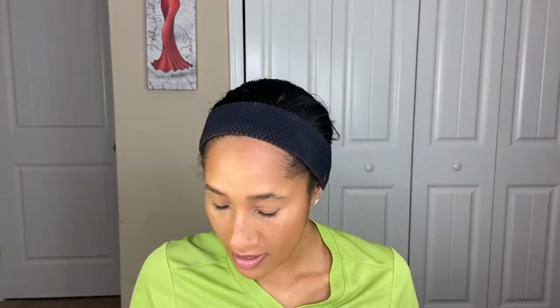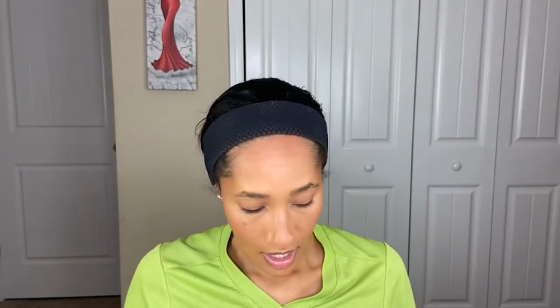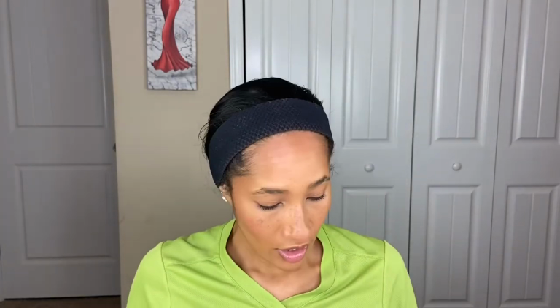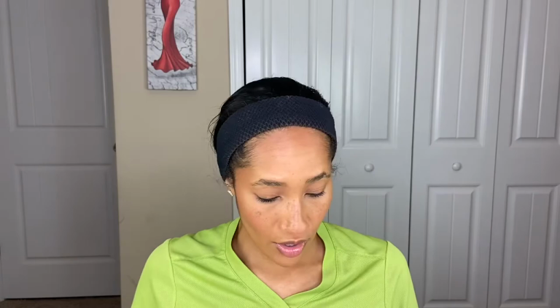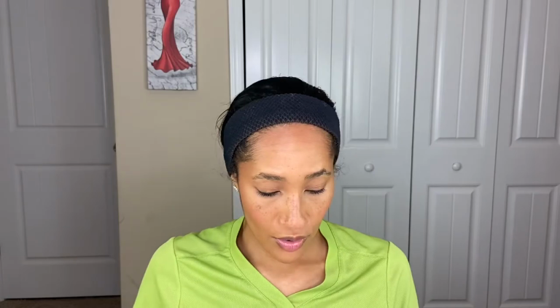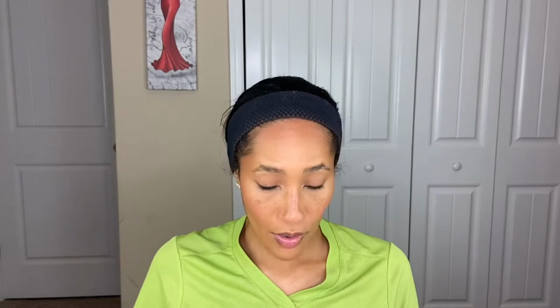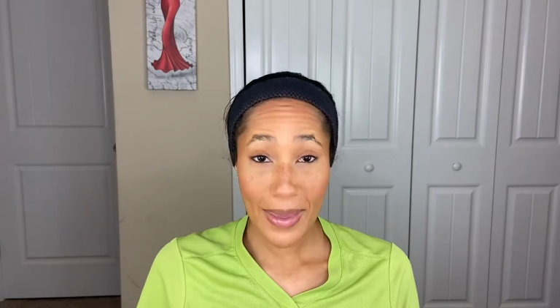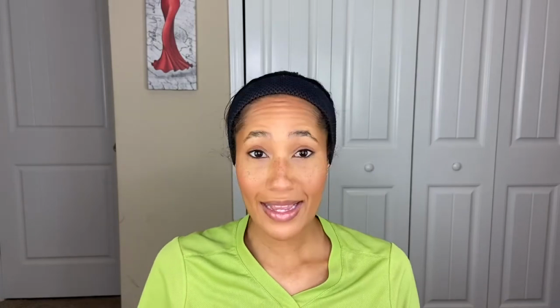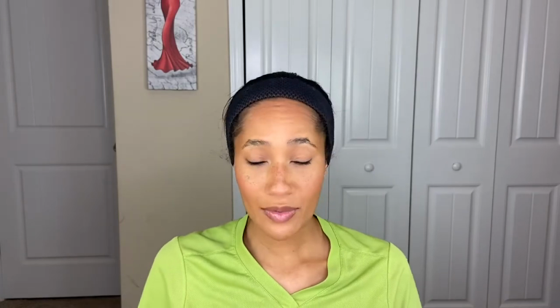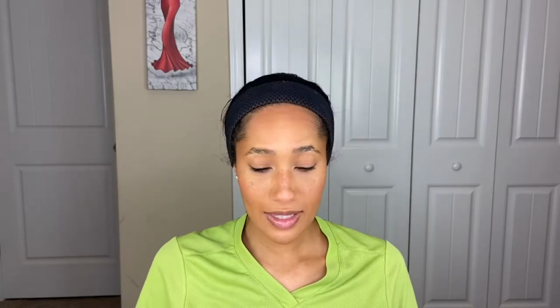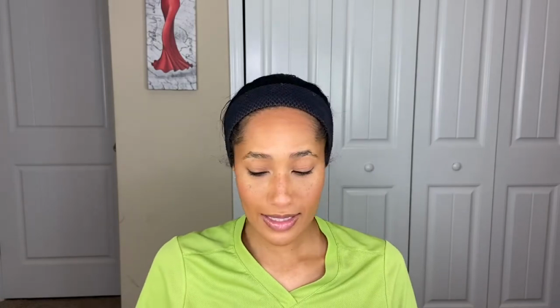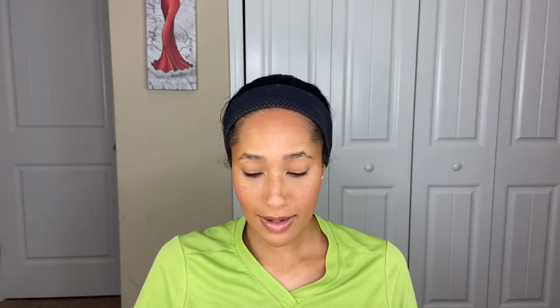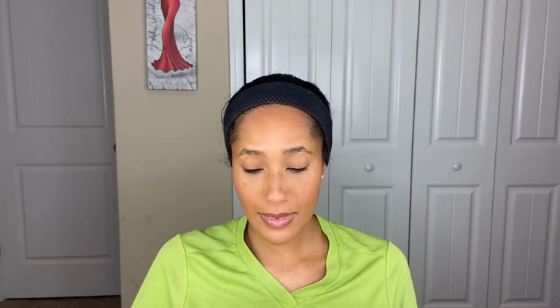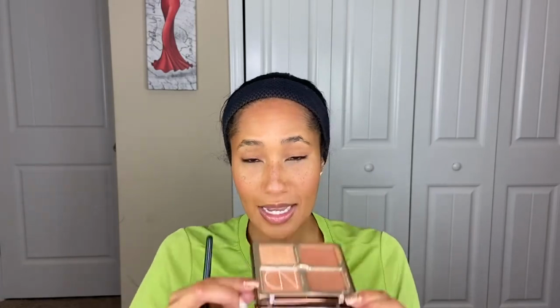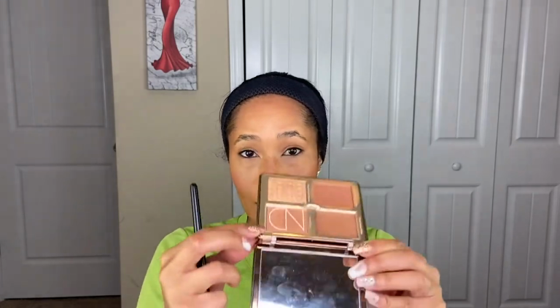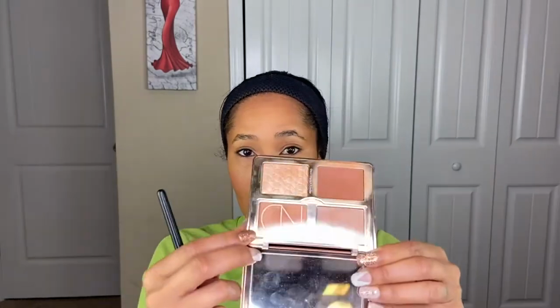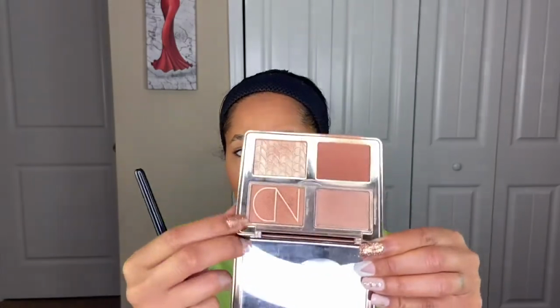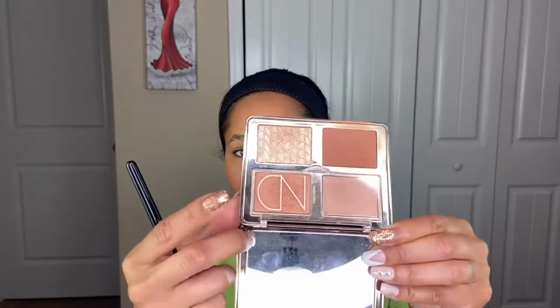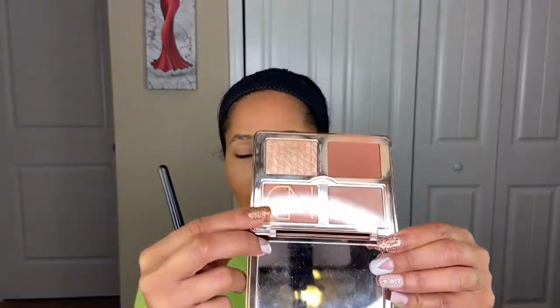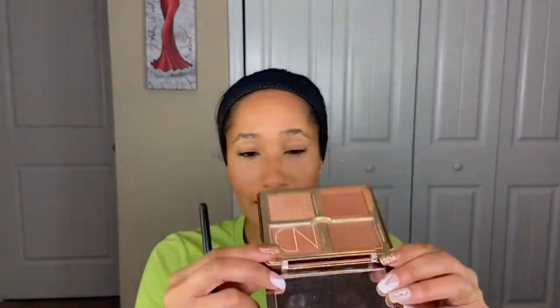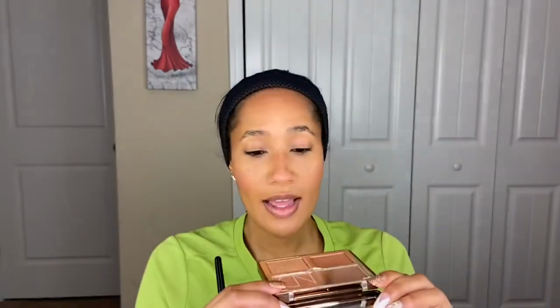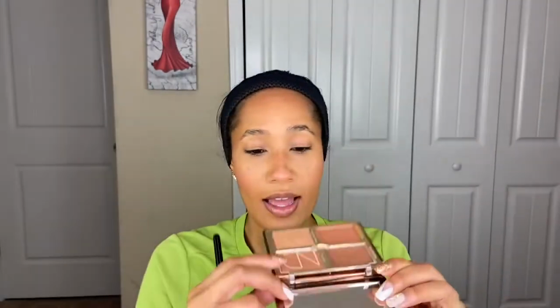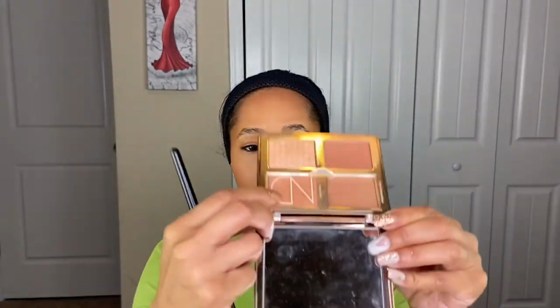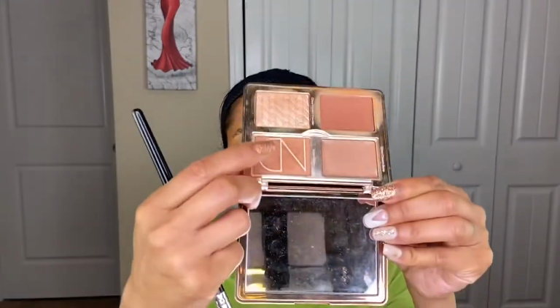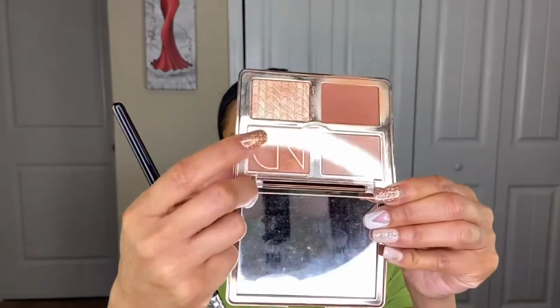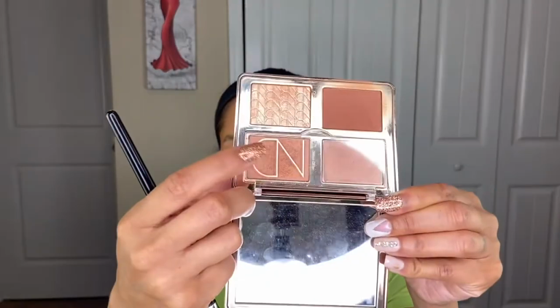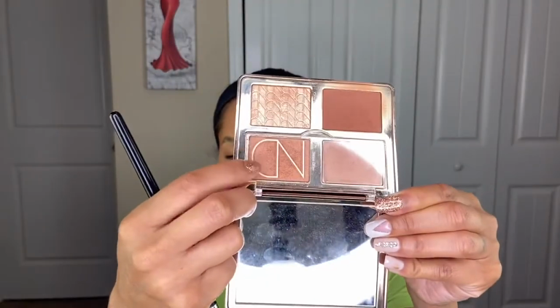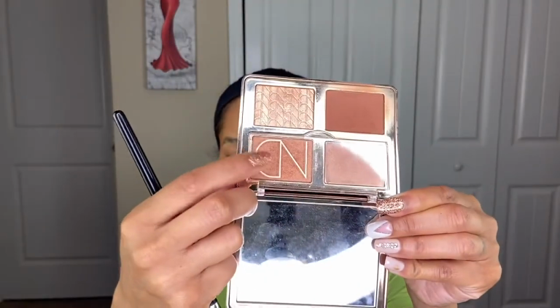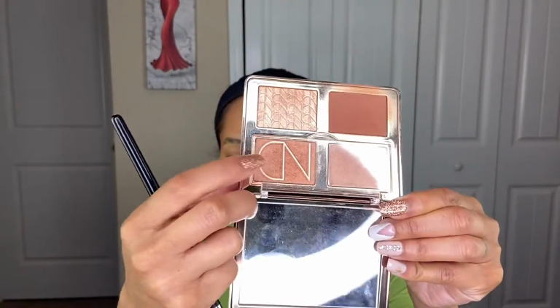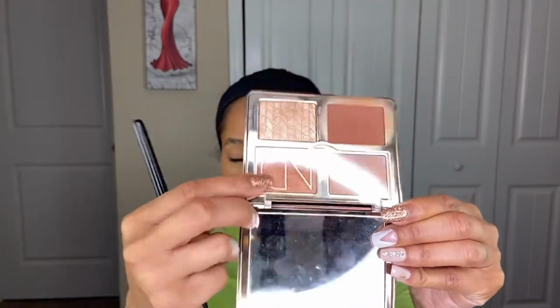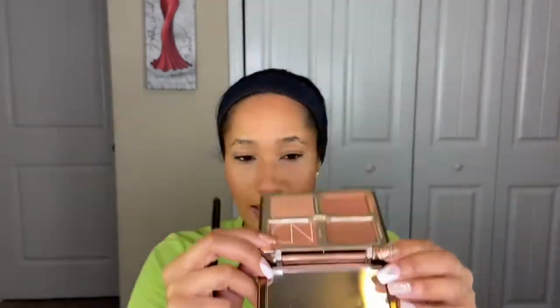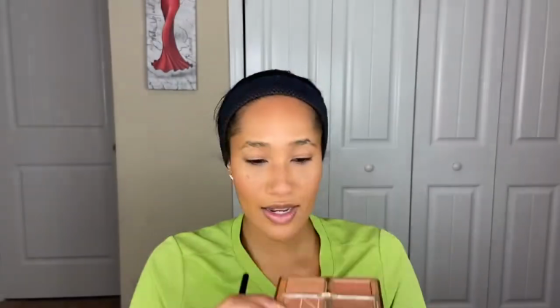Now let's move on to highlight. Going back in with the same Natasha Denona Tan Bronze and Glow palette, I'm going in with the lighter highlight shade right here.